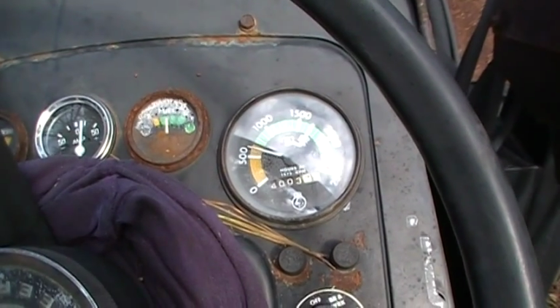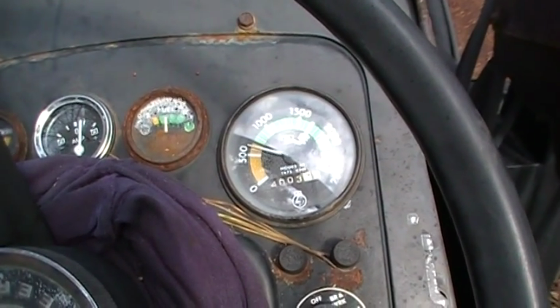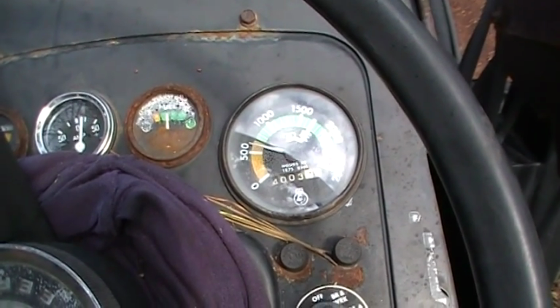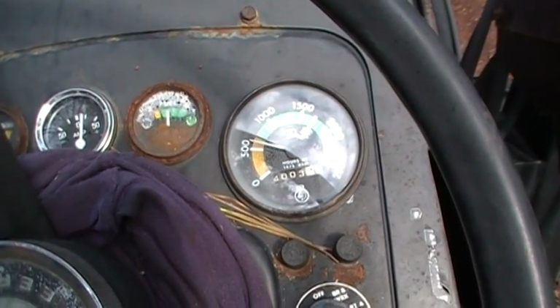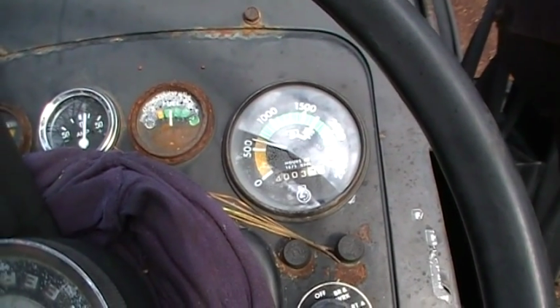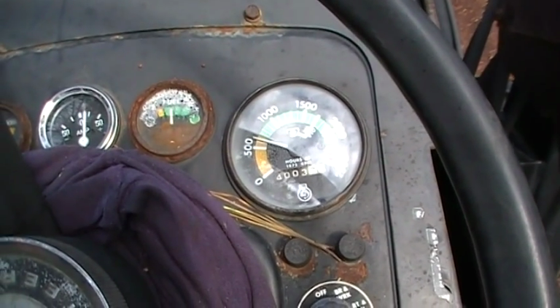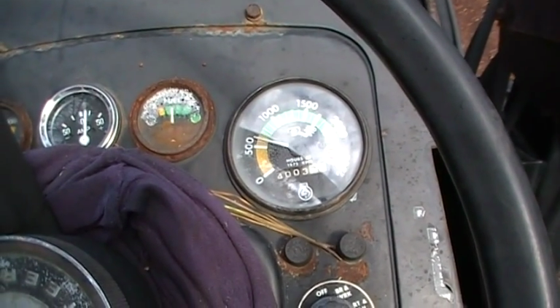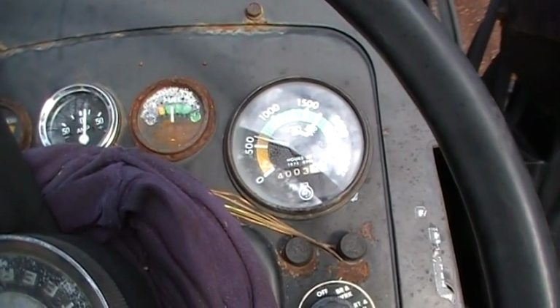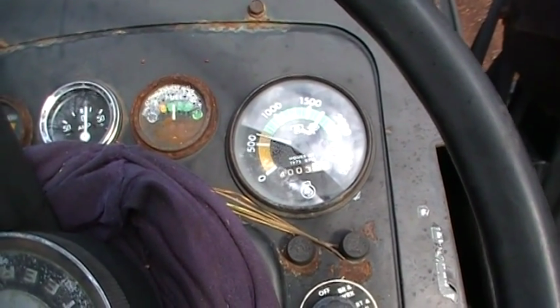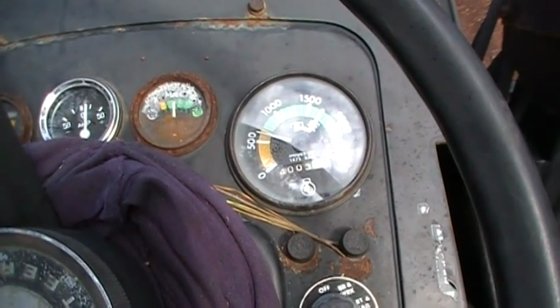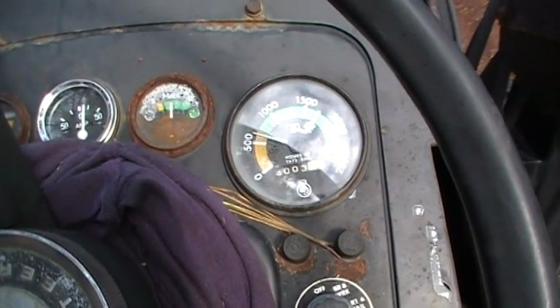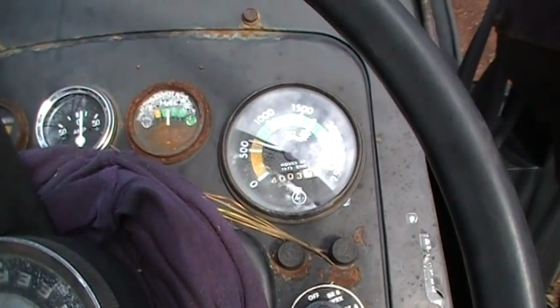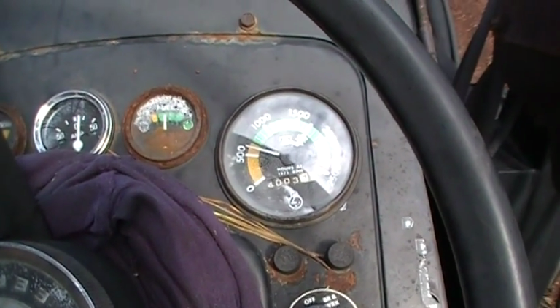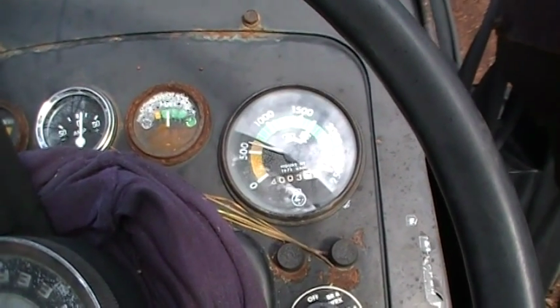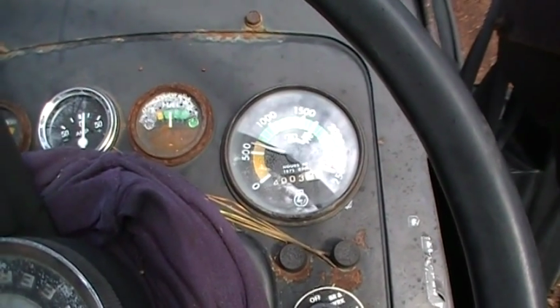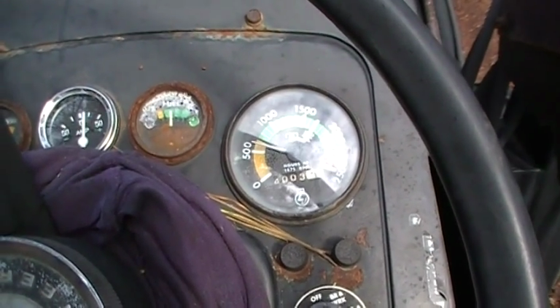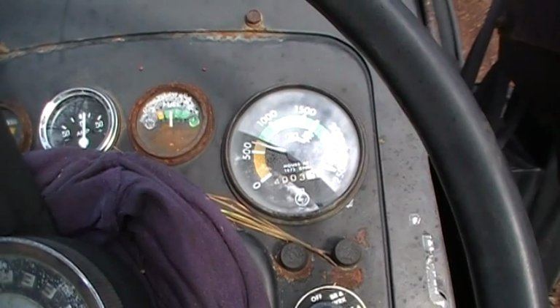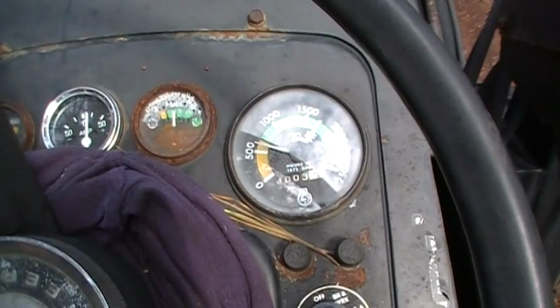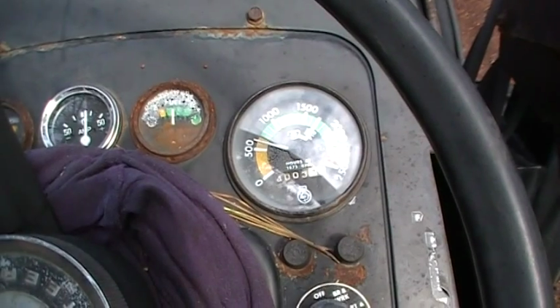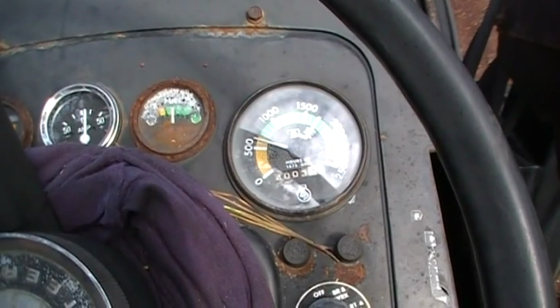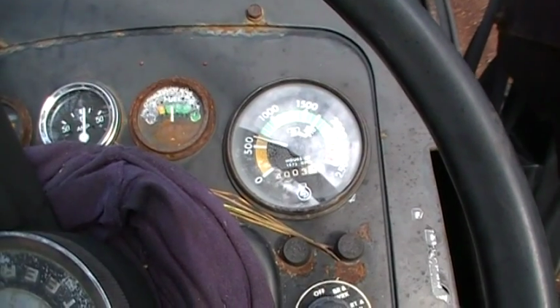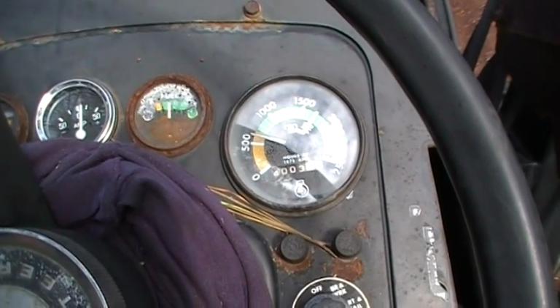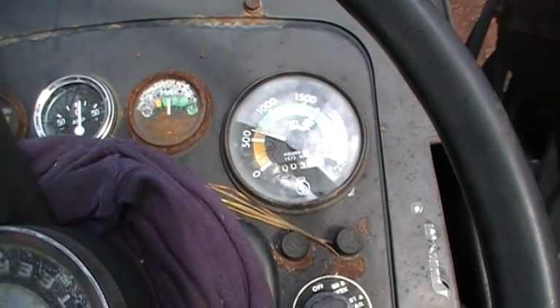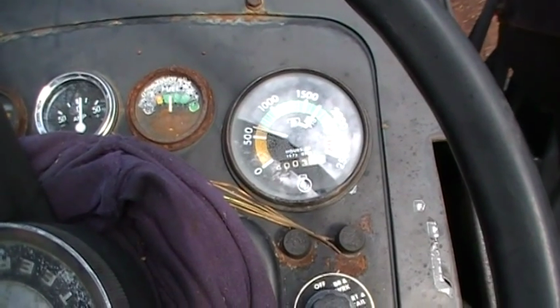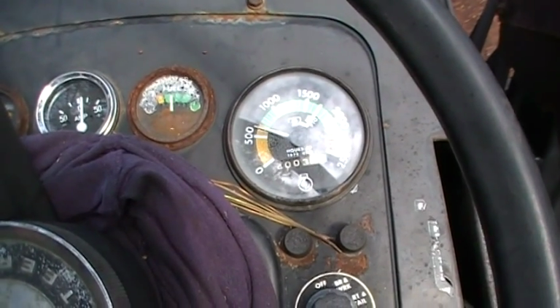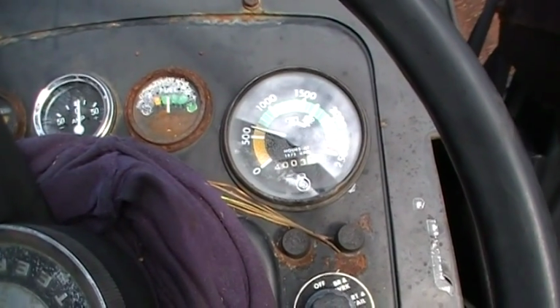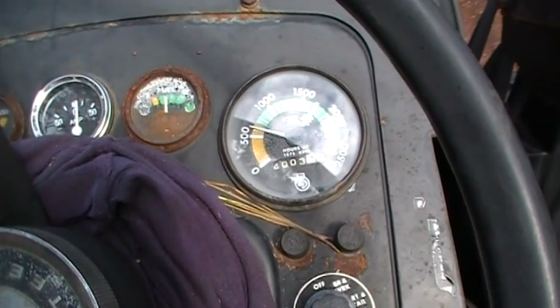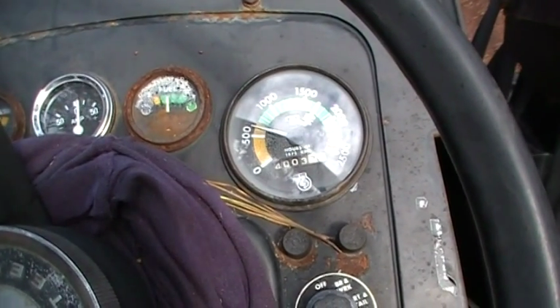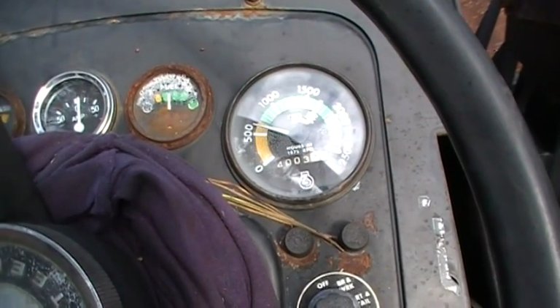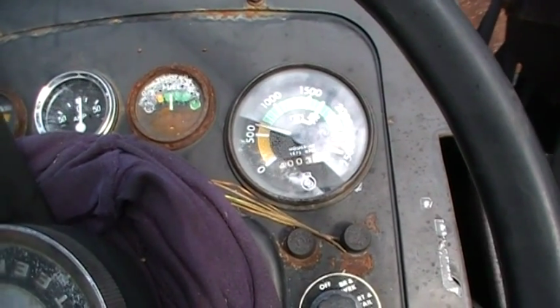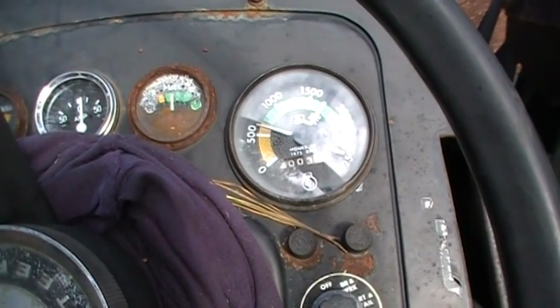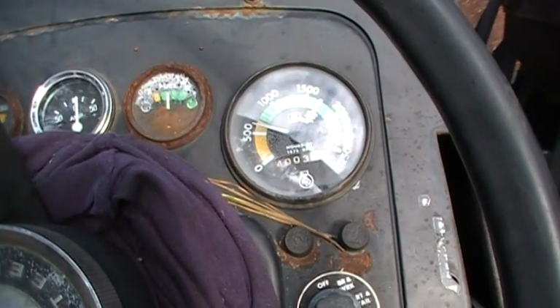We know what we got on idle speed, we know how fast we're running specific equipment. I just like everything to work.